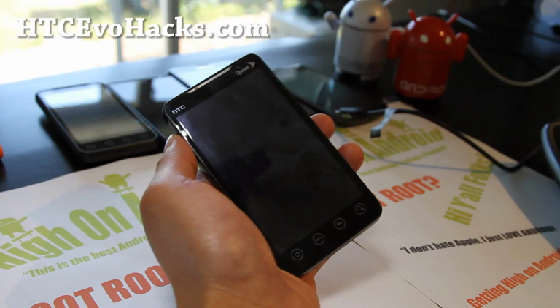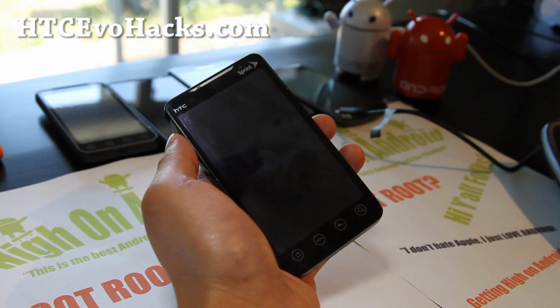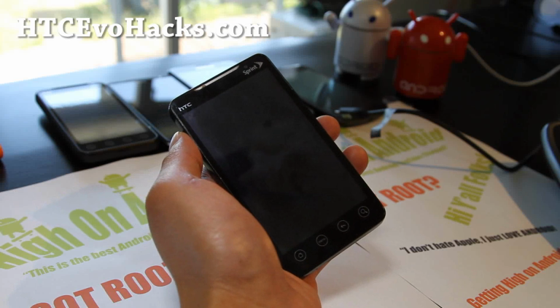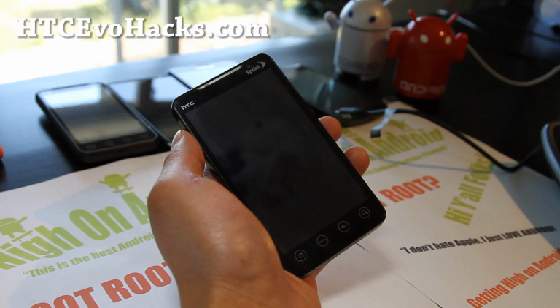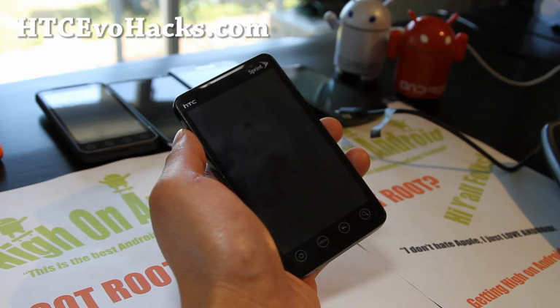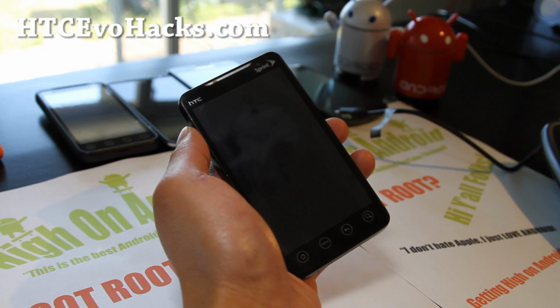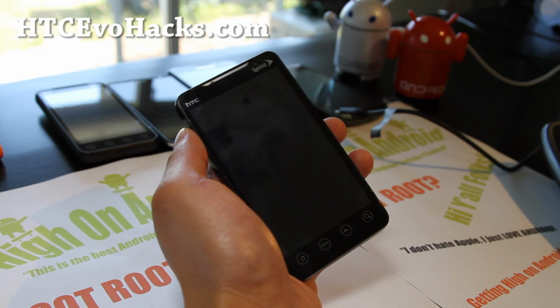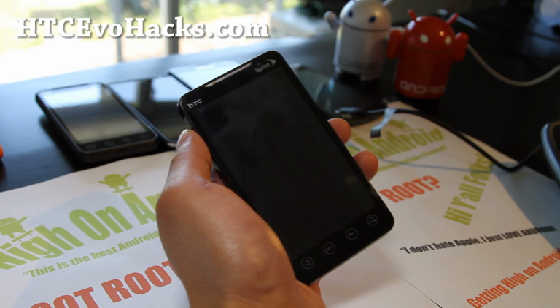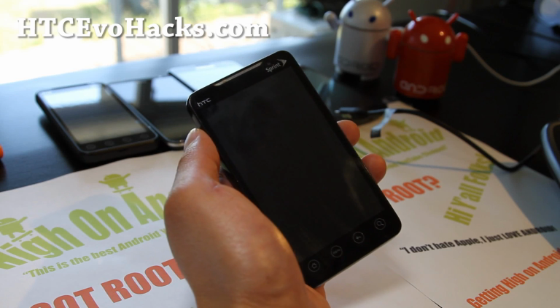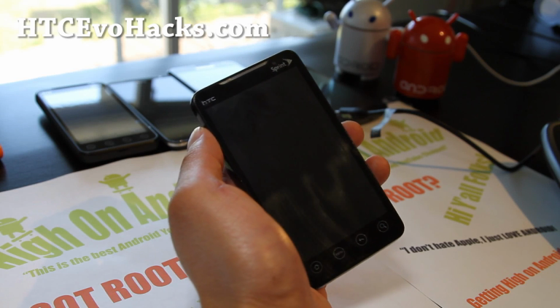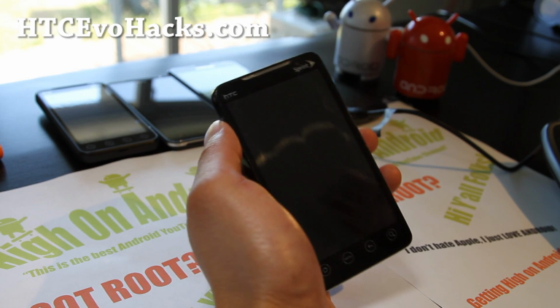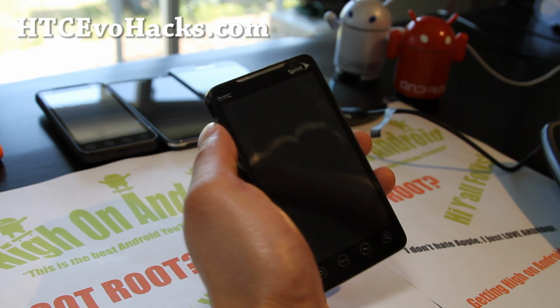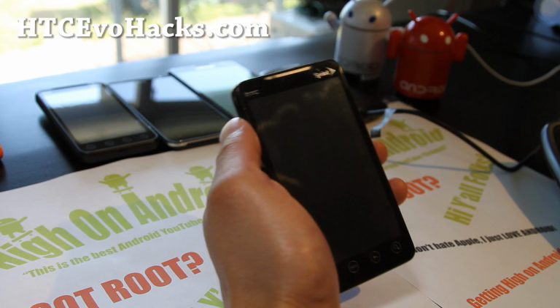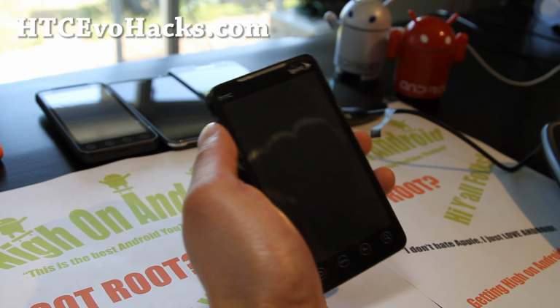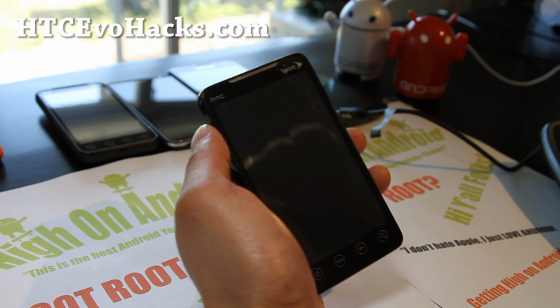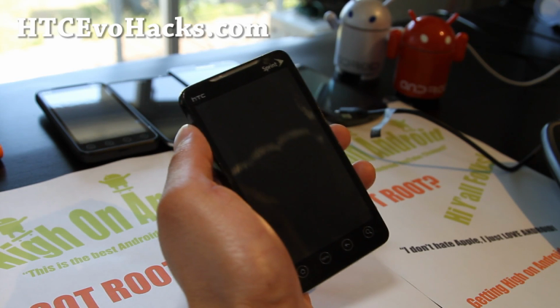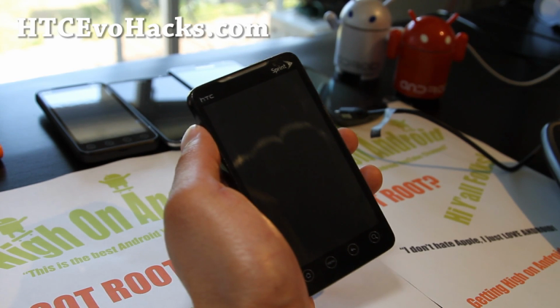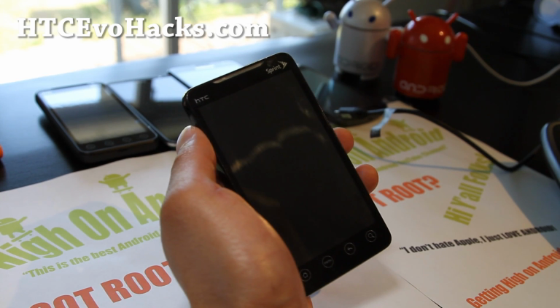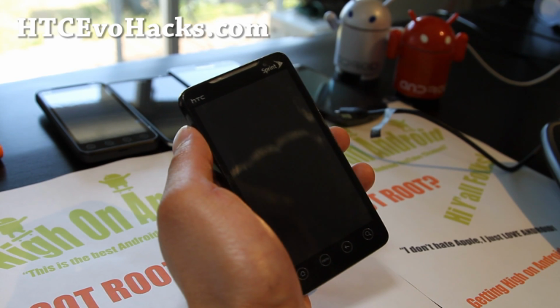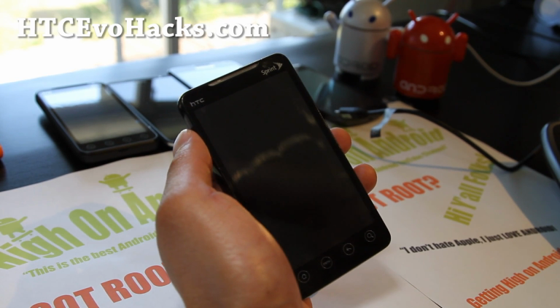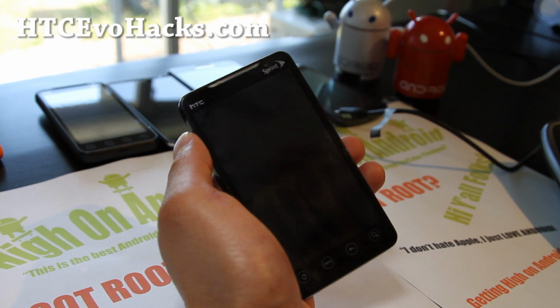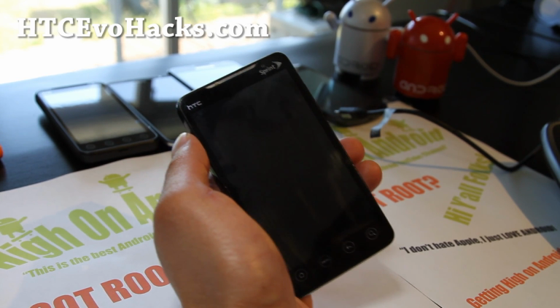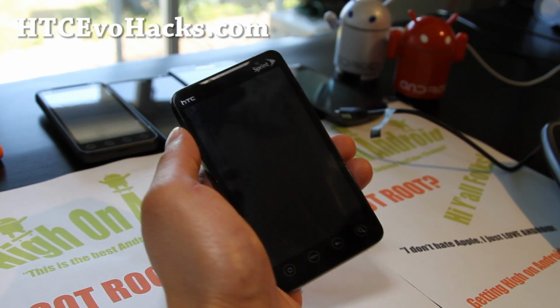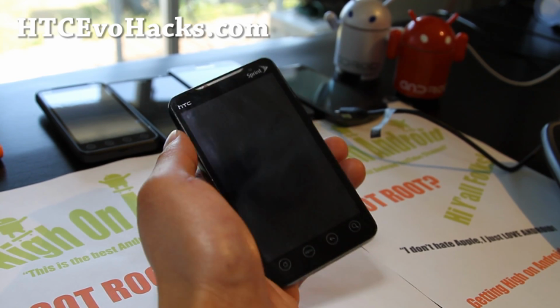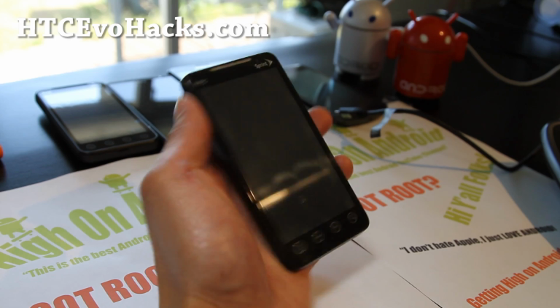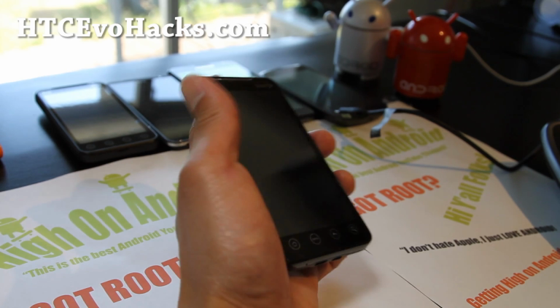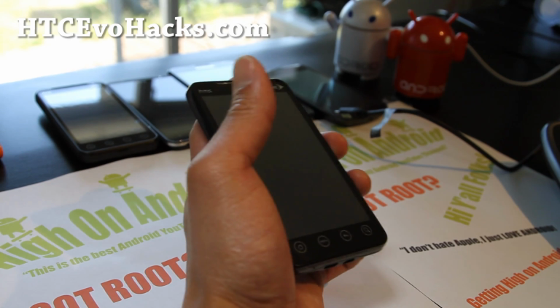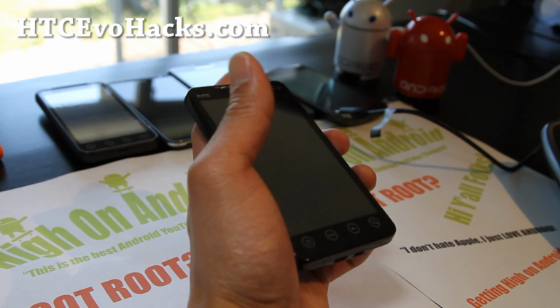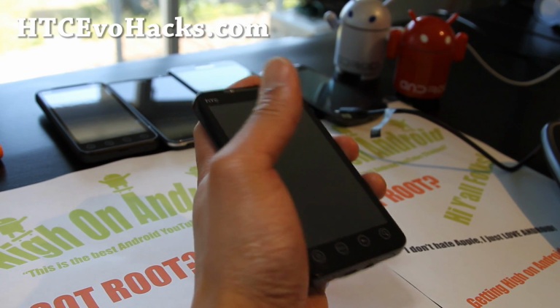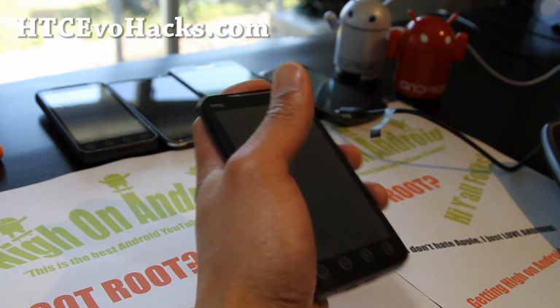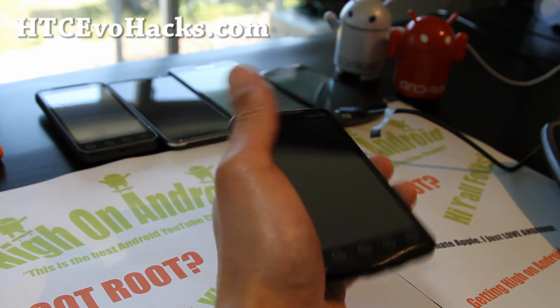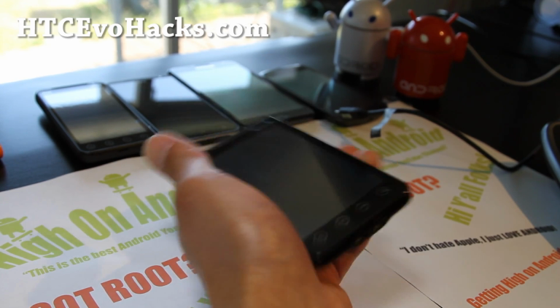Hi all folks, this is Max from HTCVoteHacks.com, and I've got another ROM review for your HTC Evo 4G.